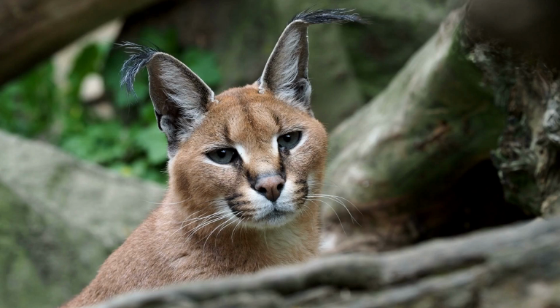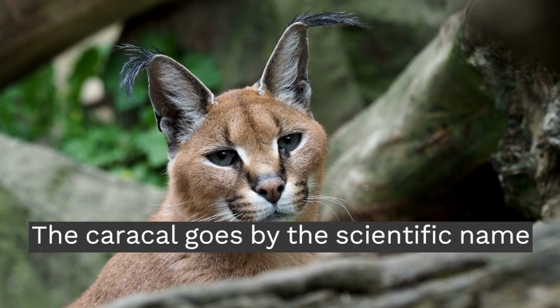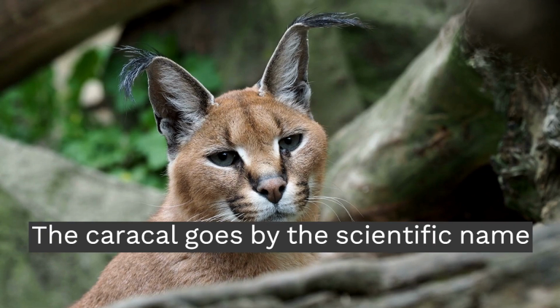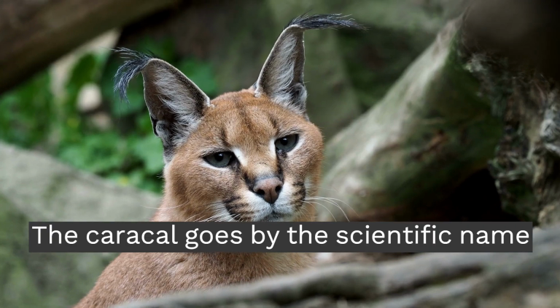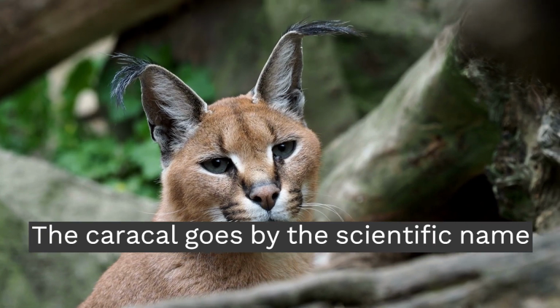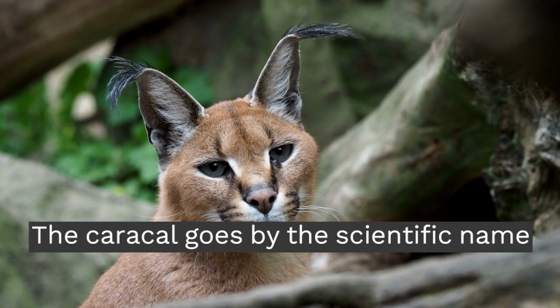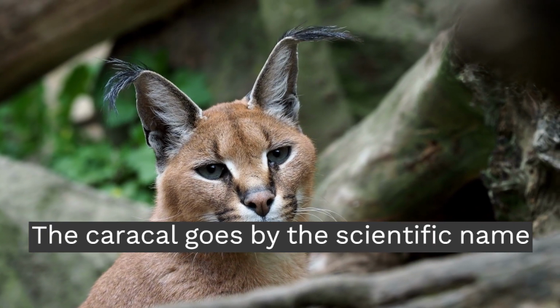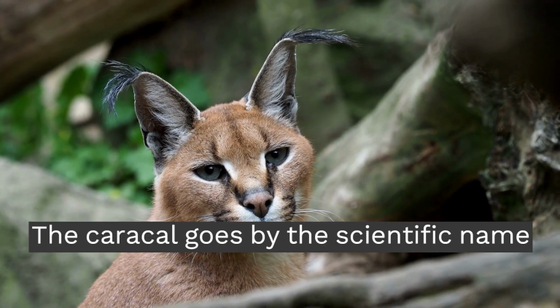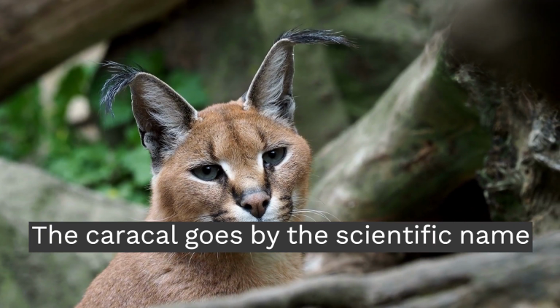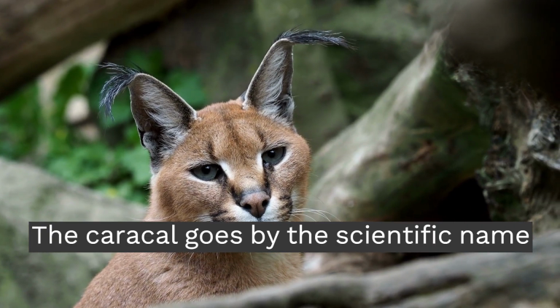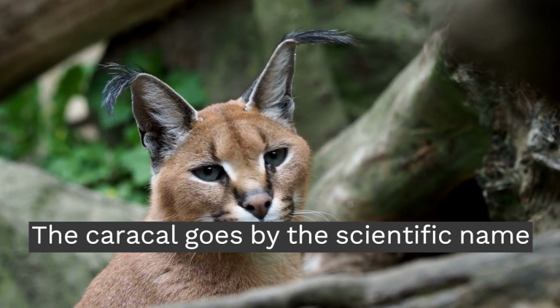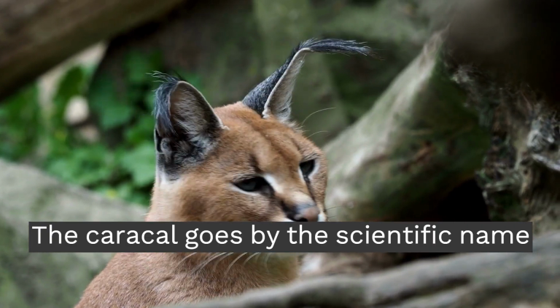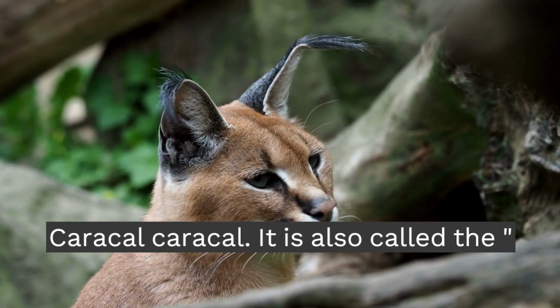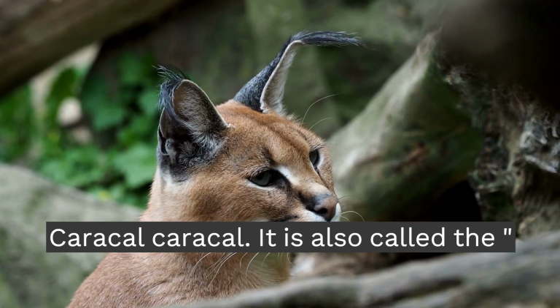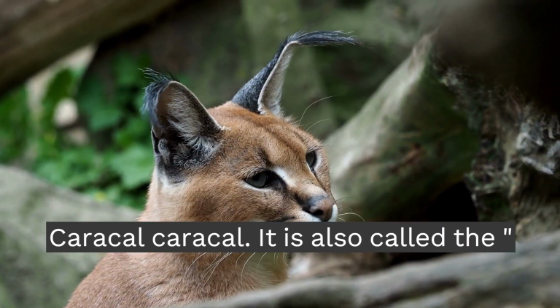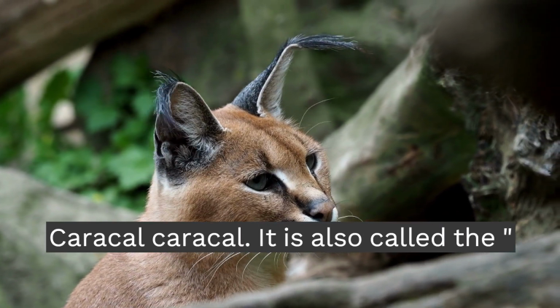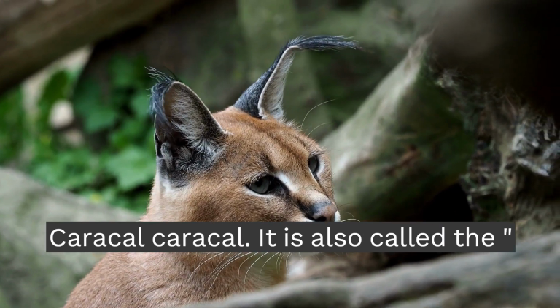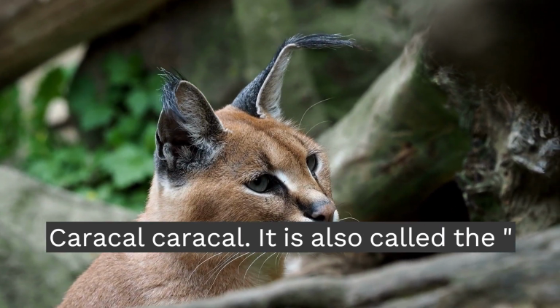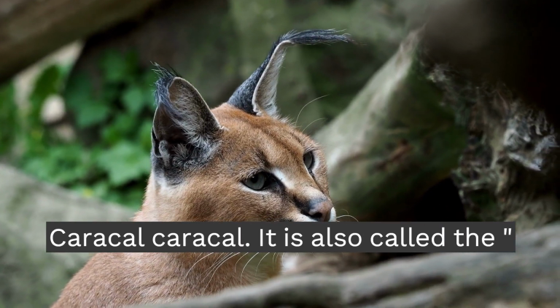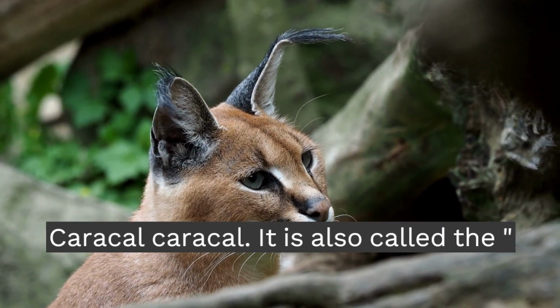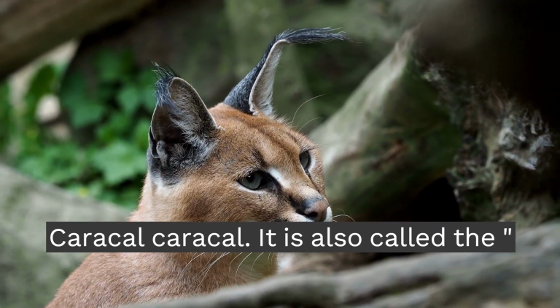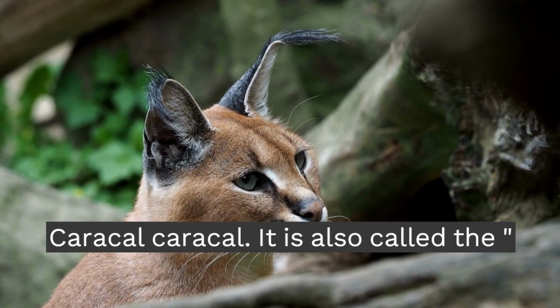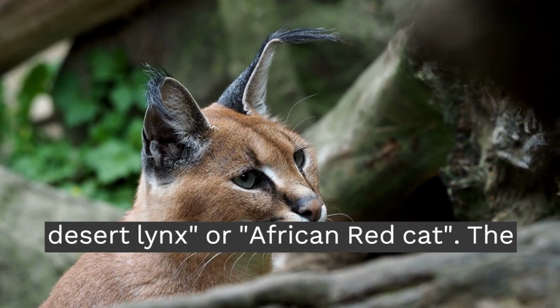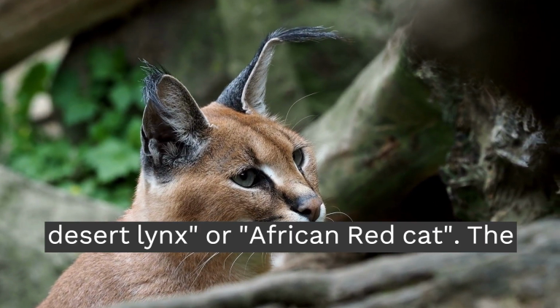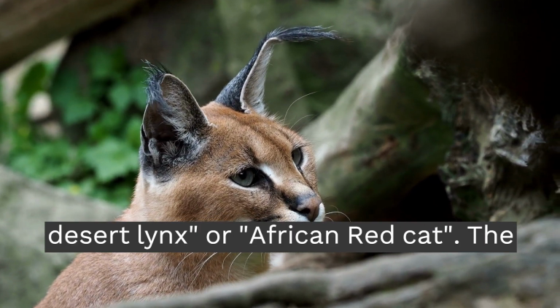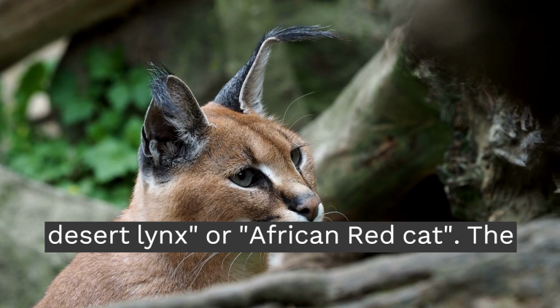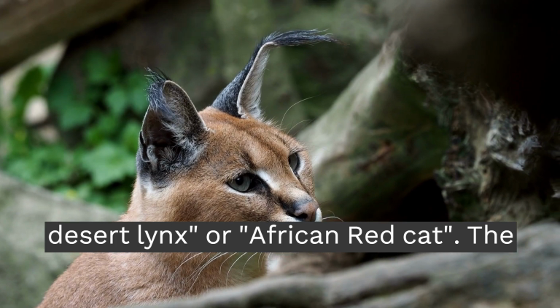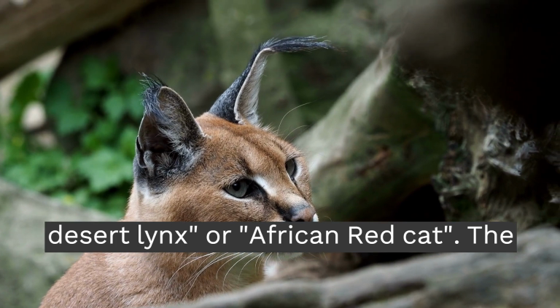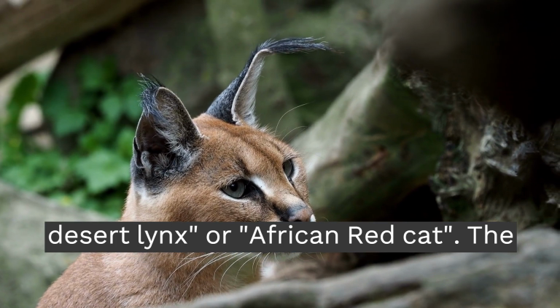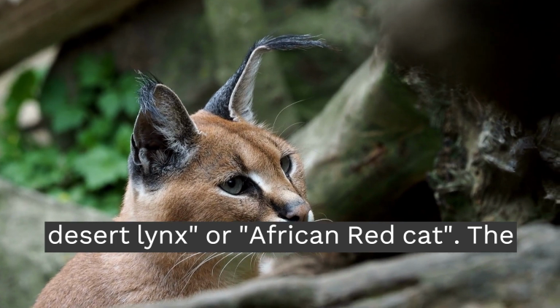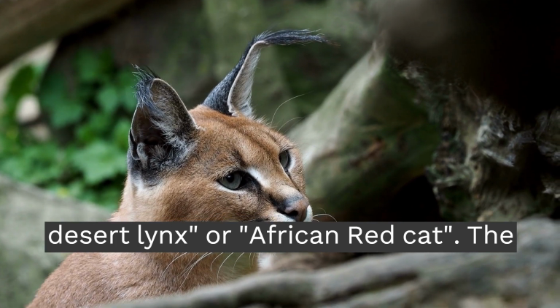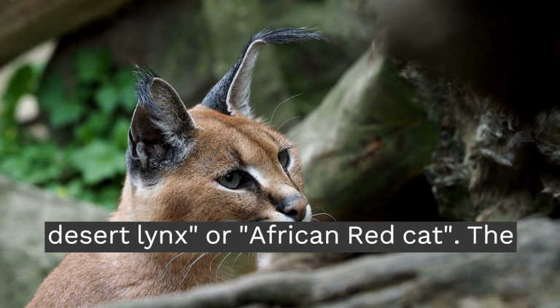The Caracal goes by the scientific name Caracal caracal. It is also called the Desert Lynx or African Red Cat.